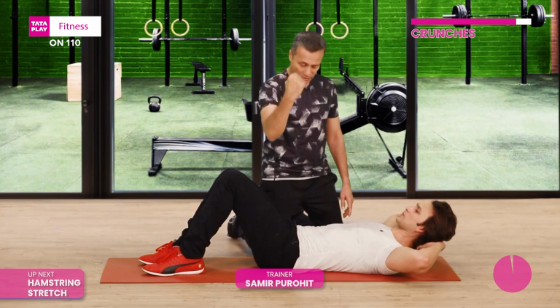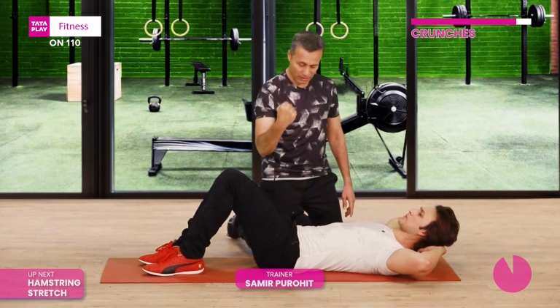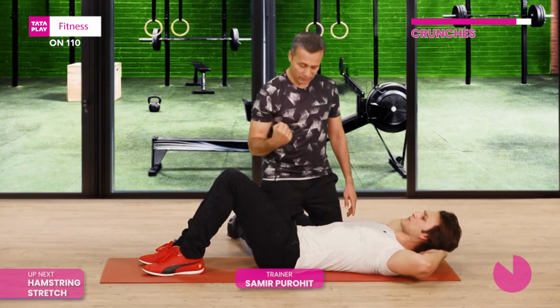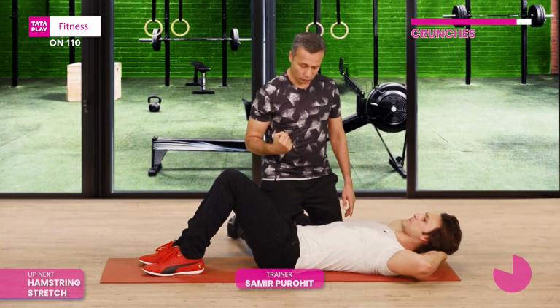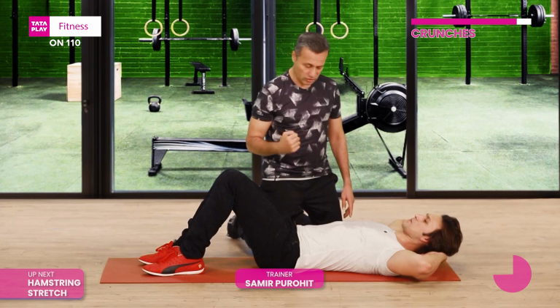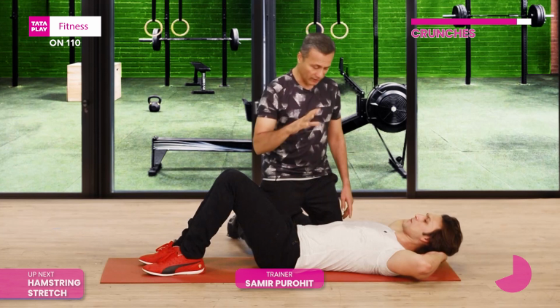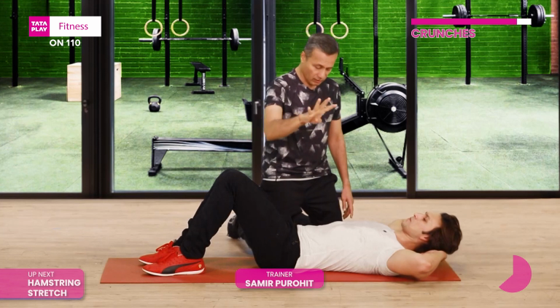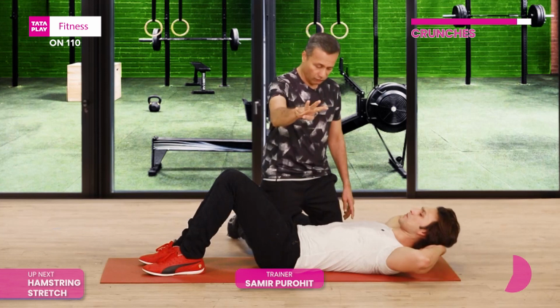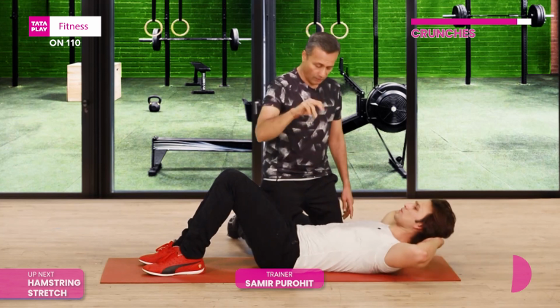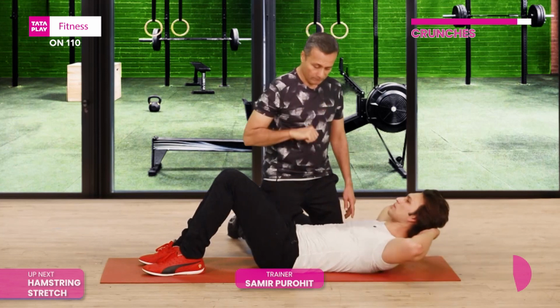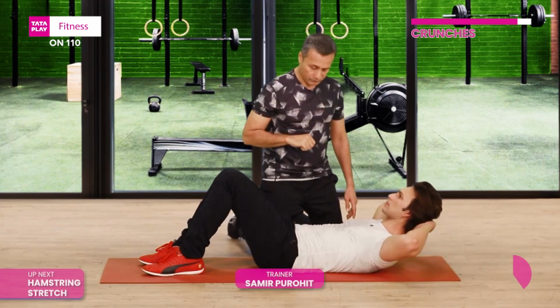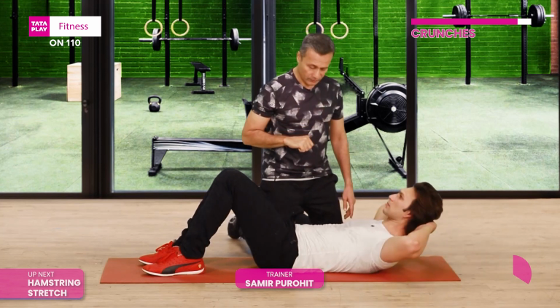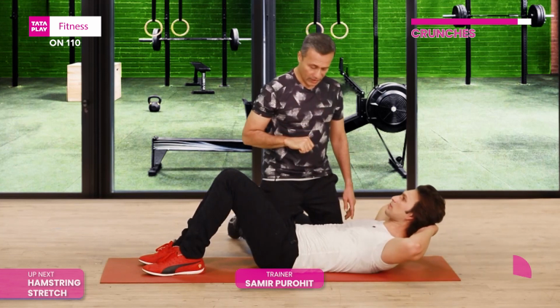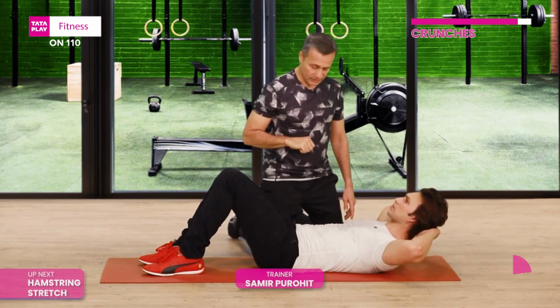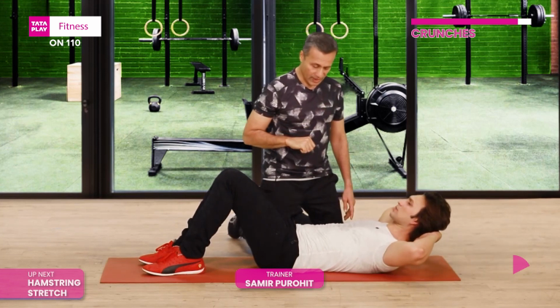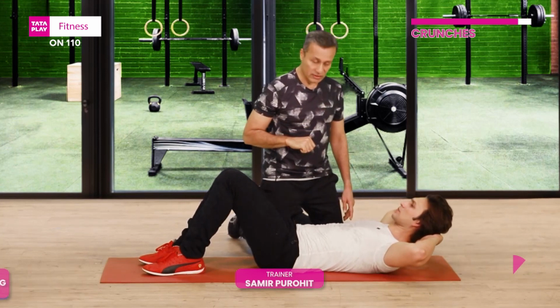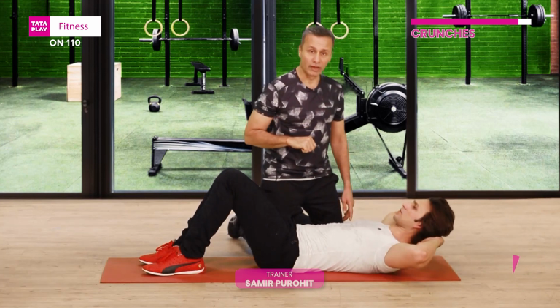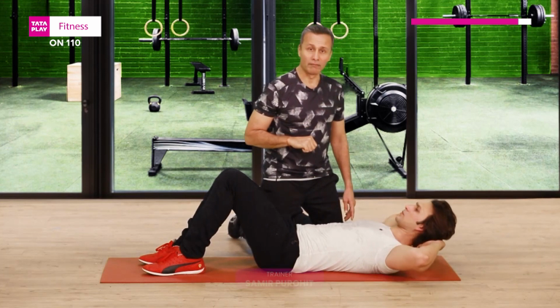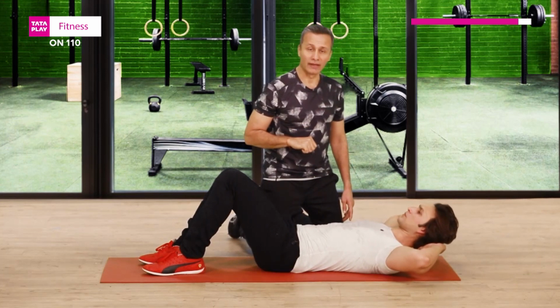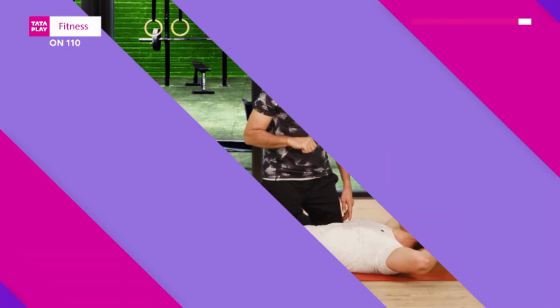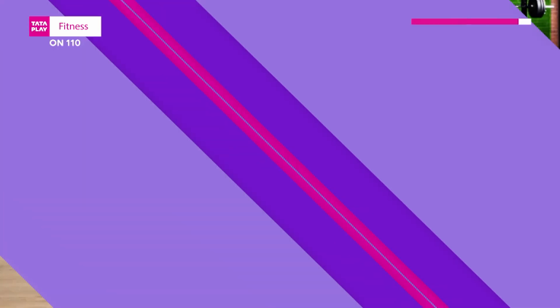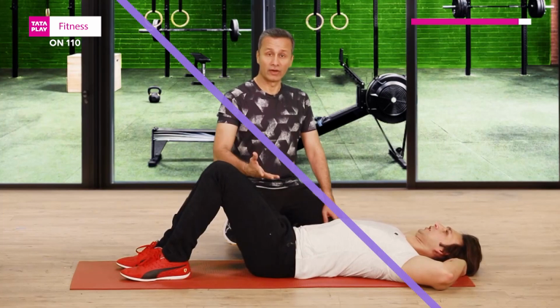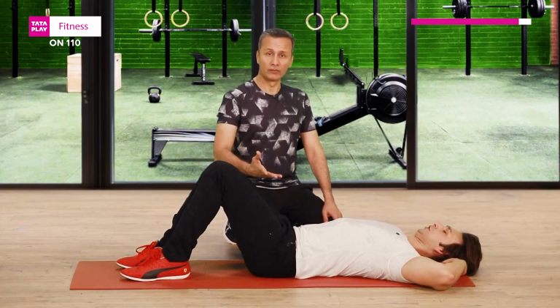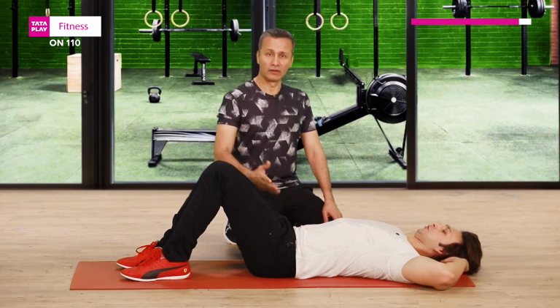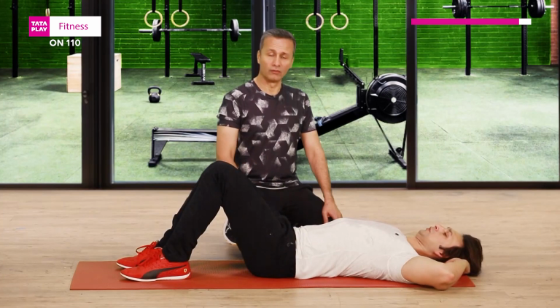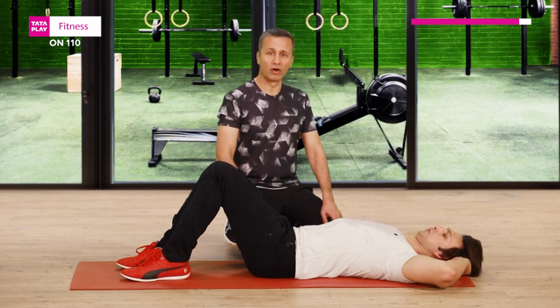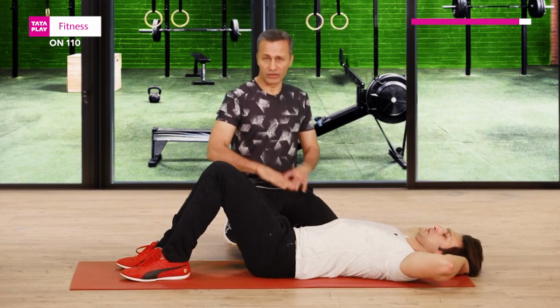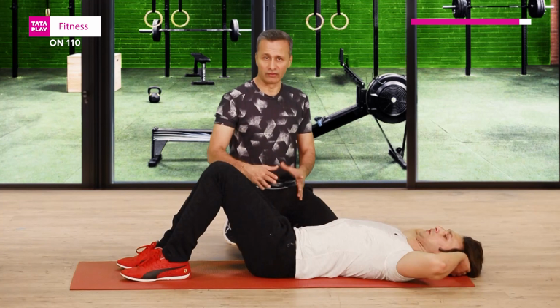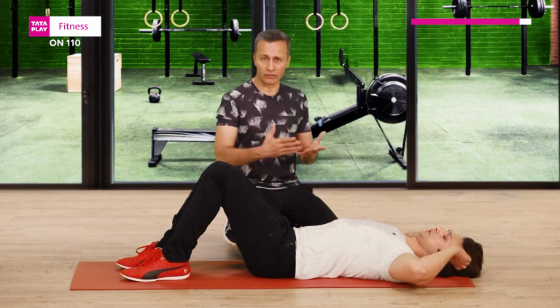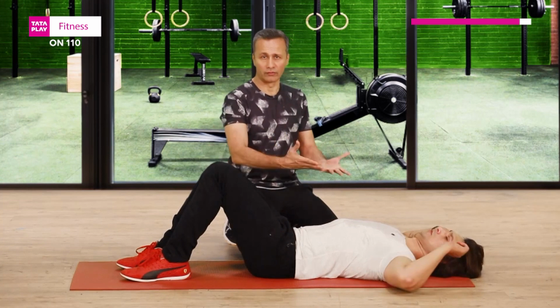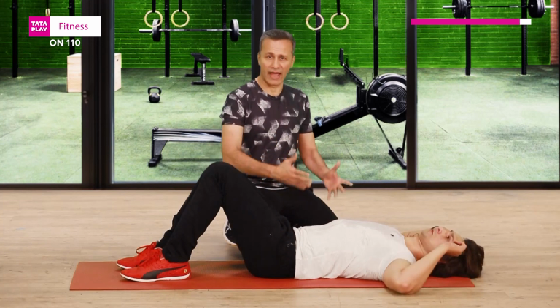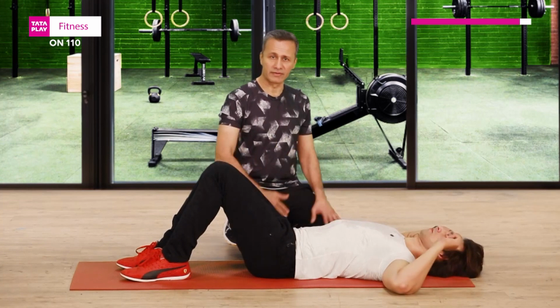Pull that belly button in towards your spine. Nice. And slowly come back in. So now we're done with the workout in general — we're done with the abs. And now Mohsen is going to just show us some stretches.